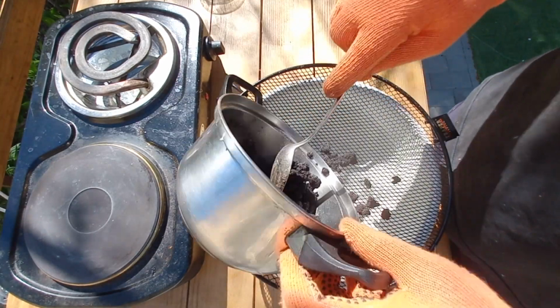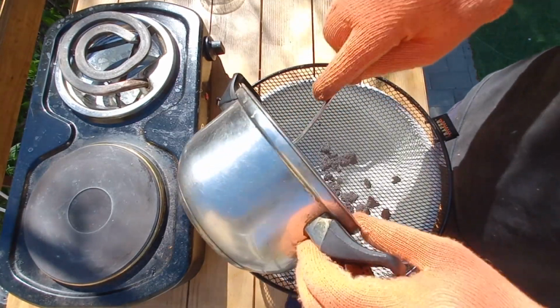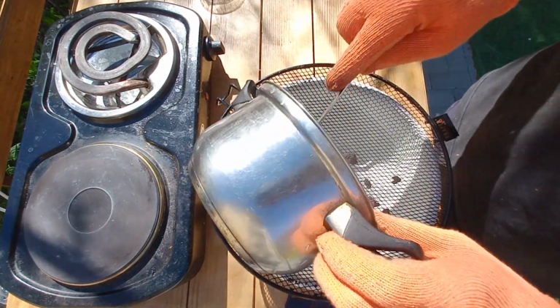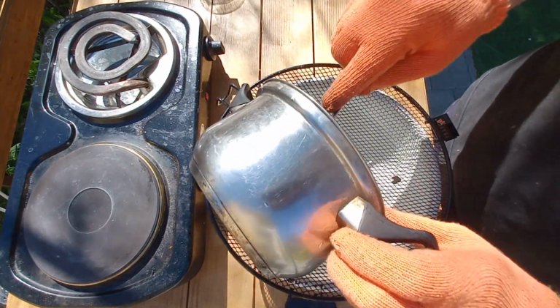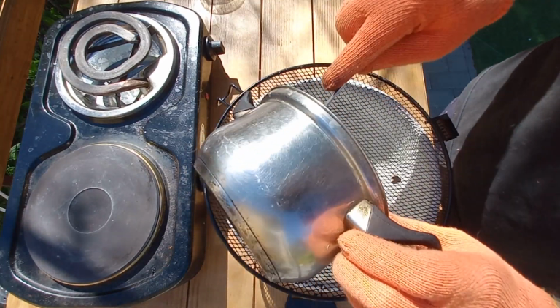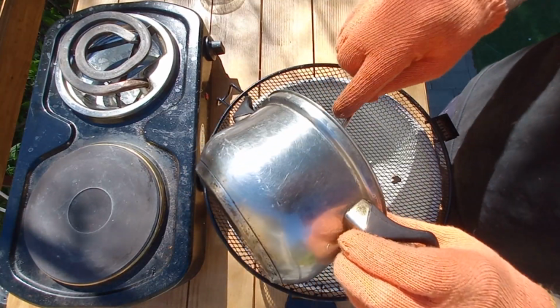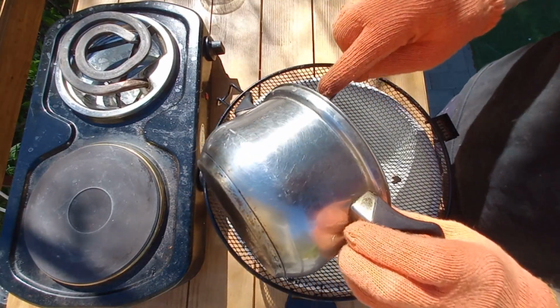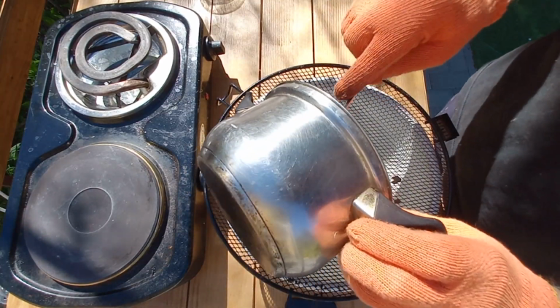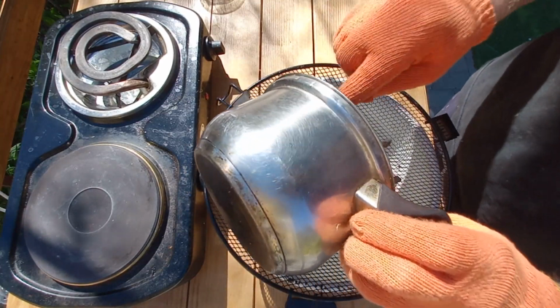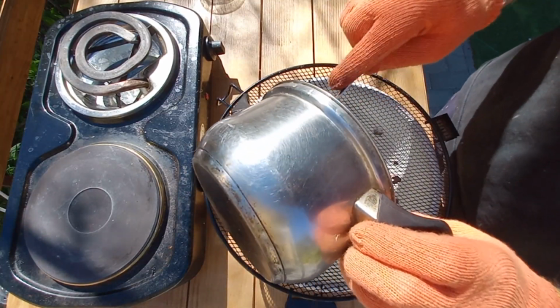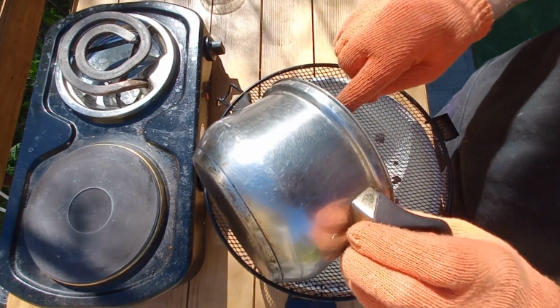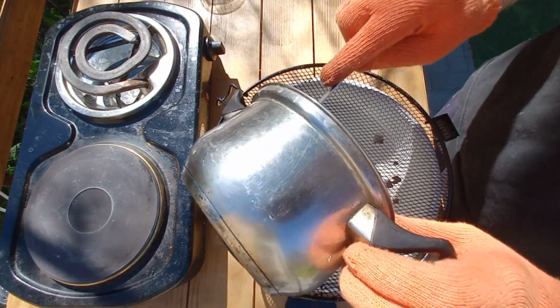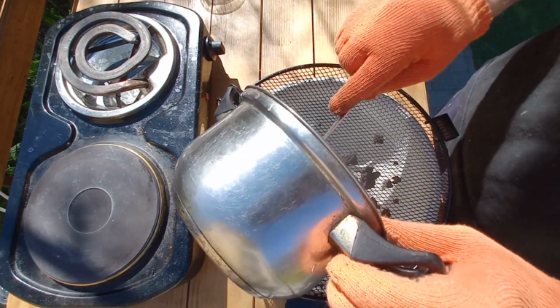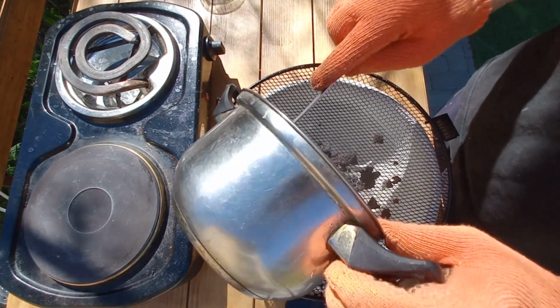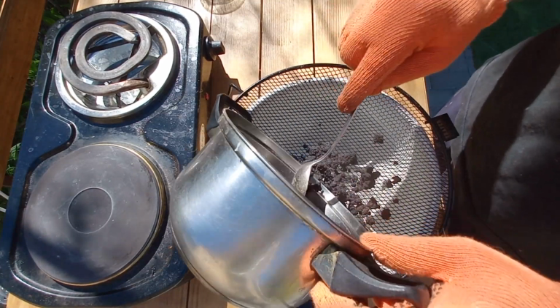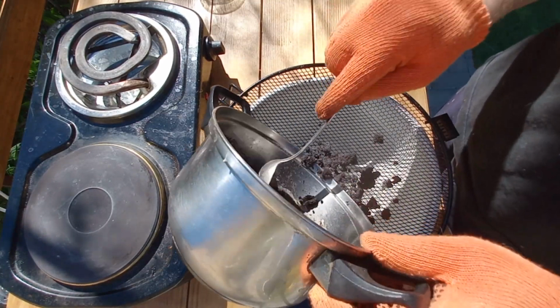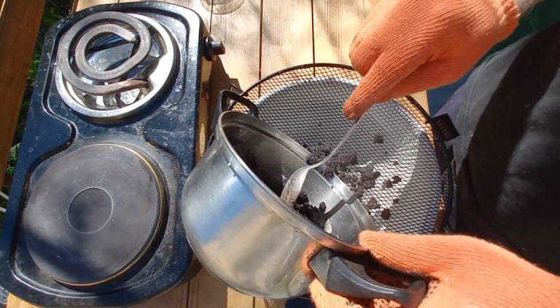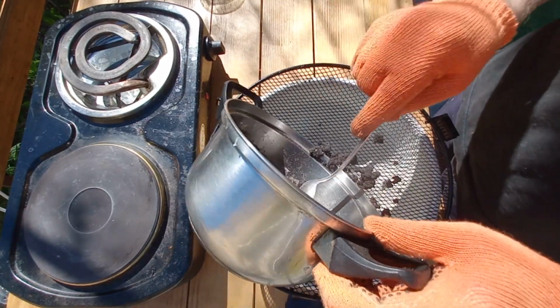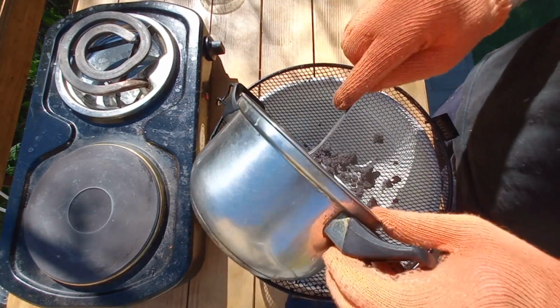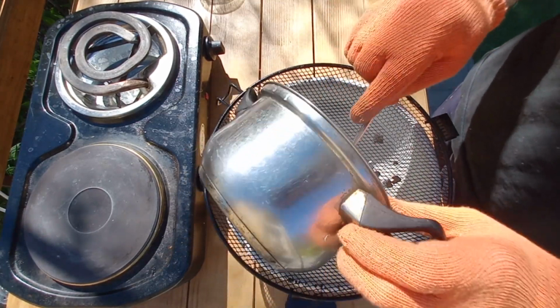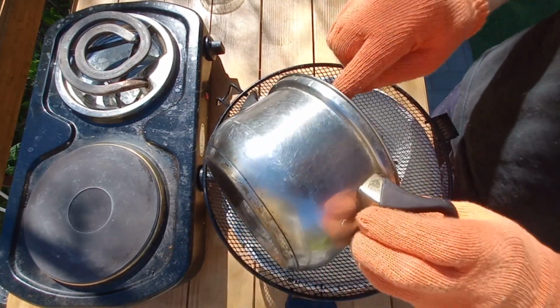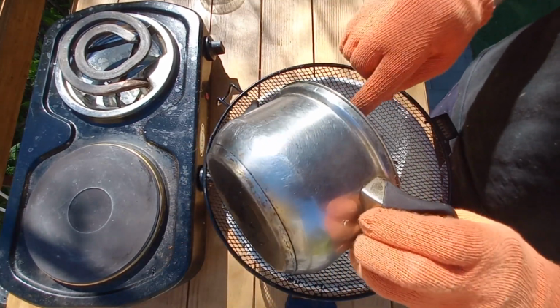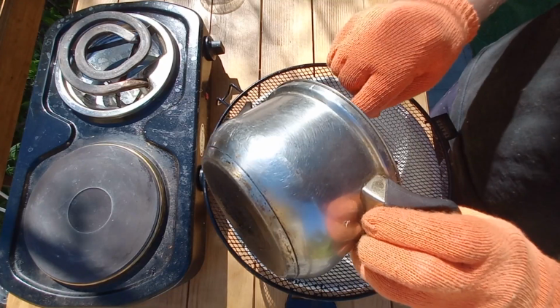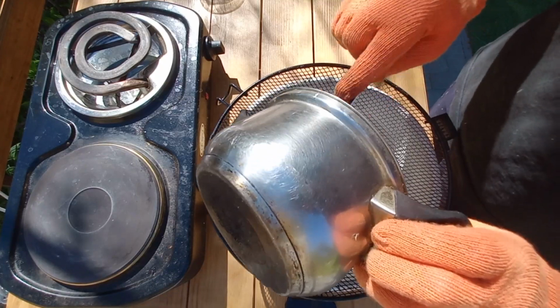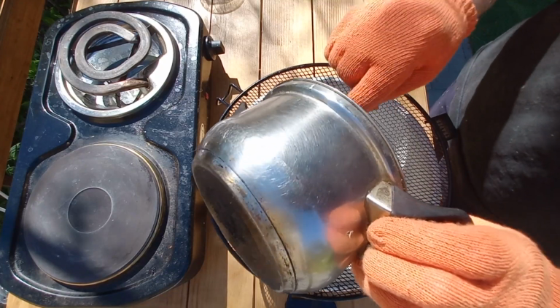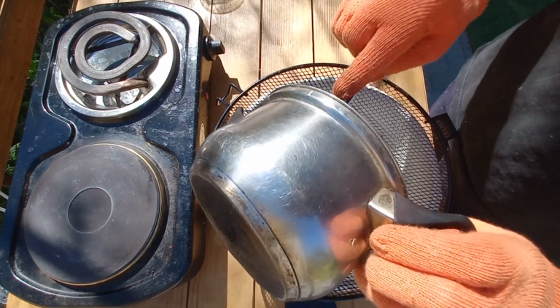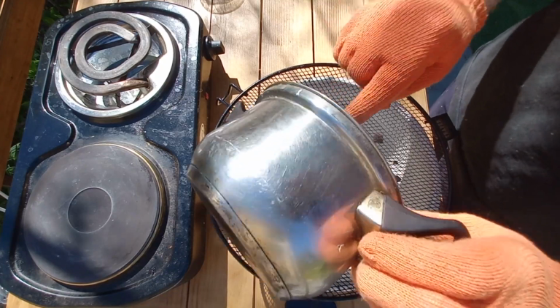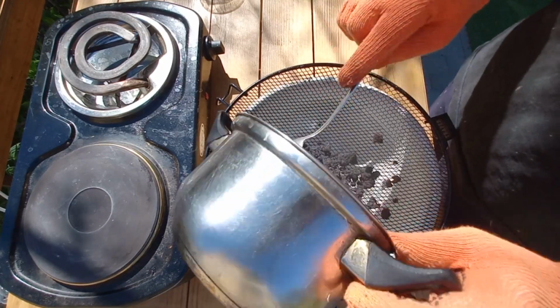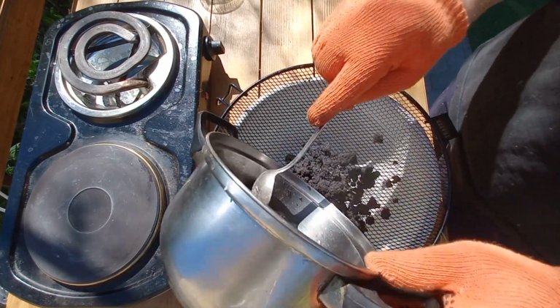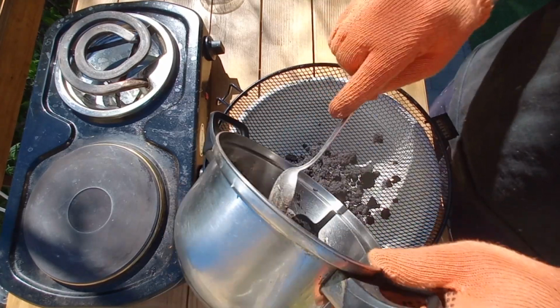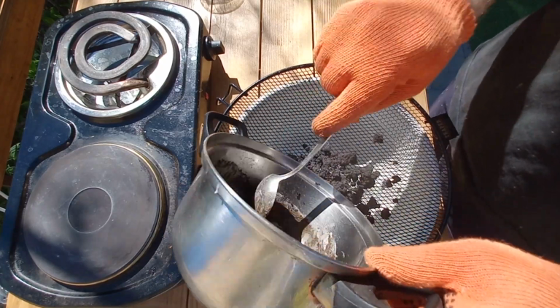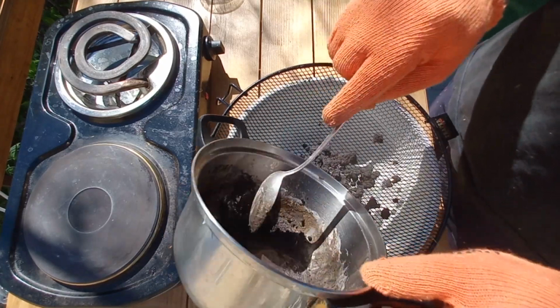Then crush it and dry at 30 degrees. Do not dry at room temperature because it is highly hygroscopic.